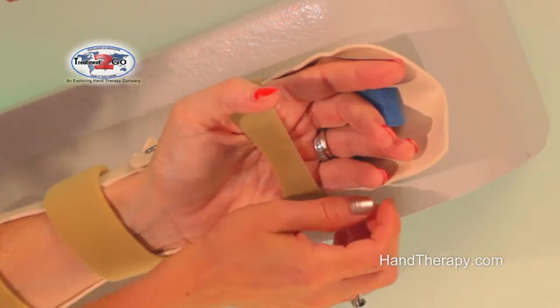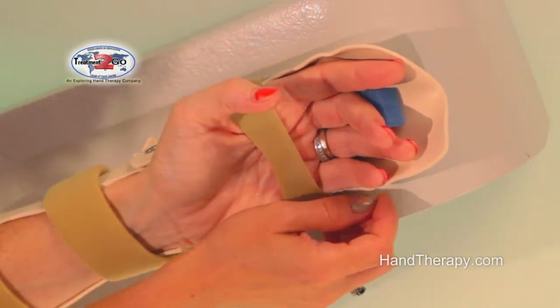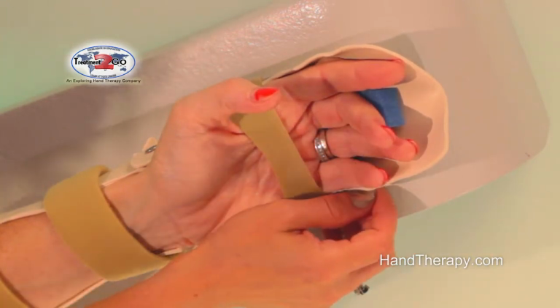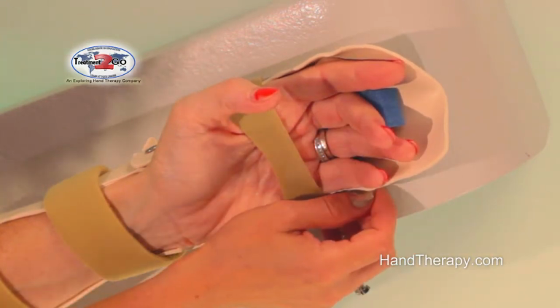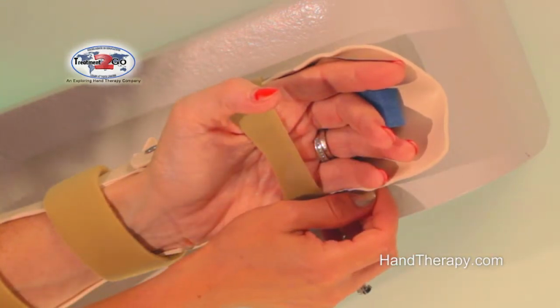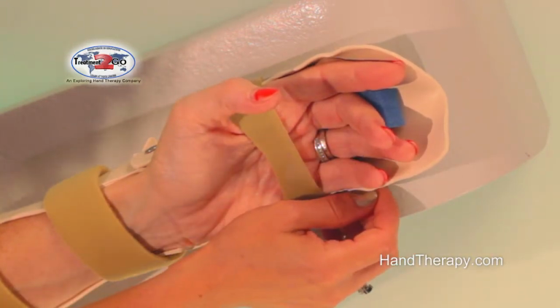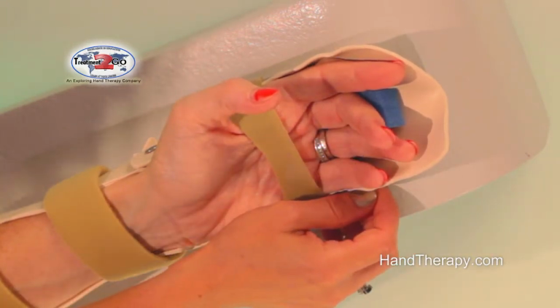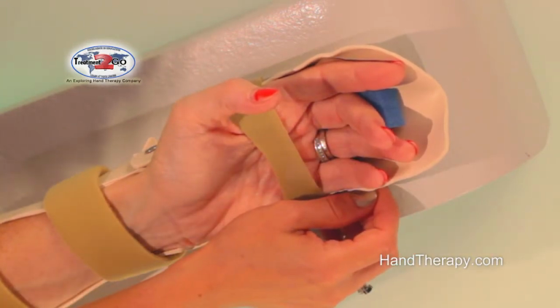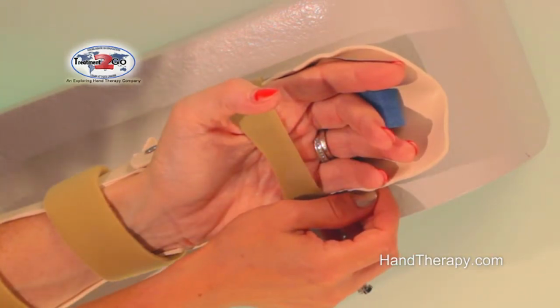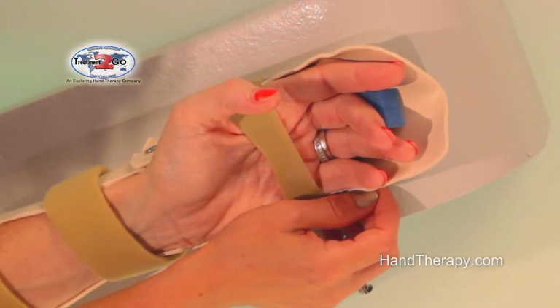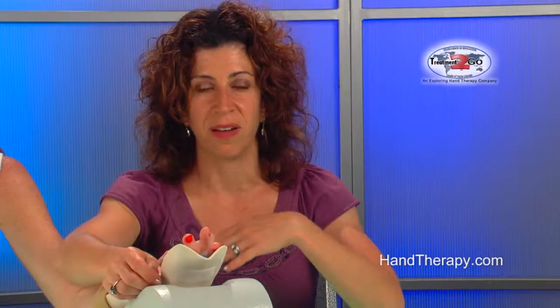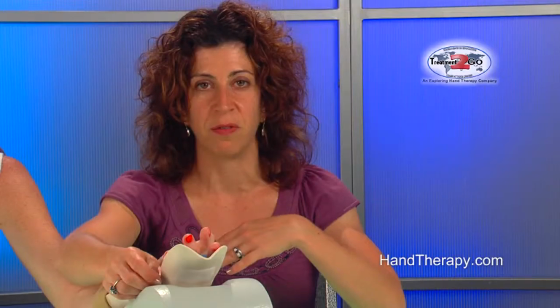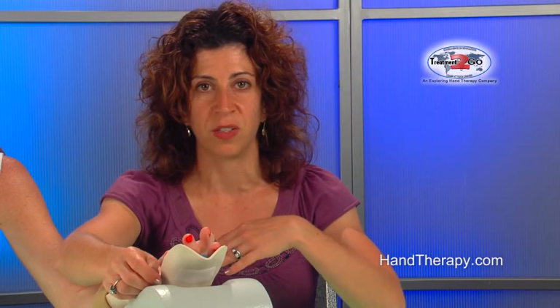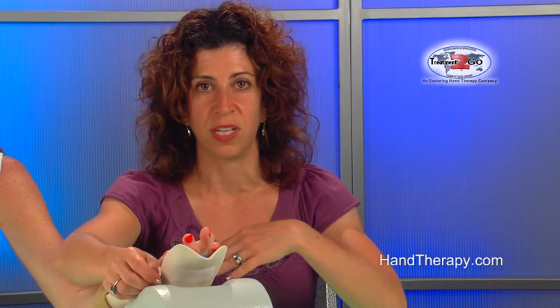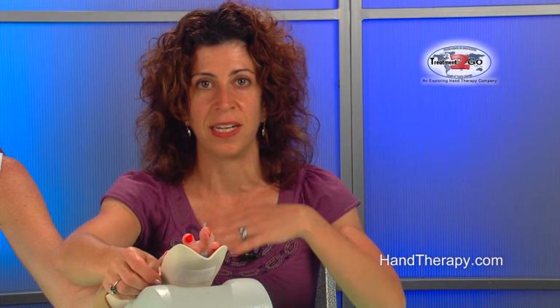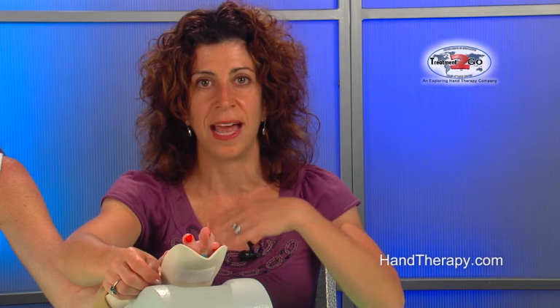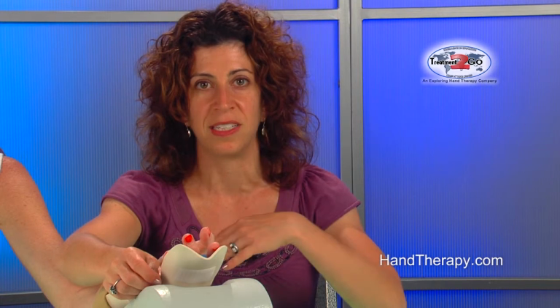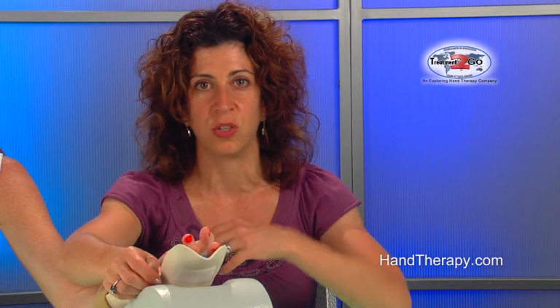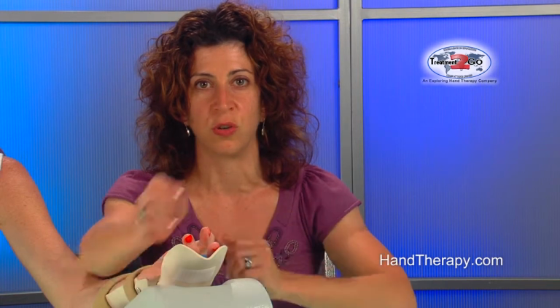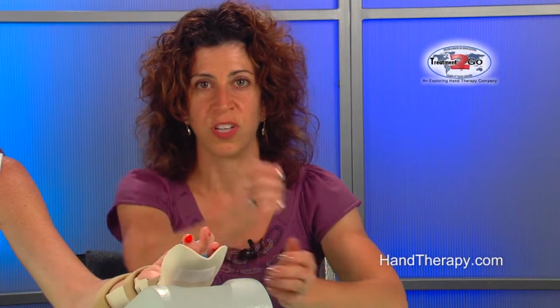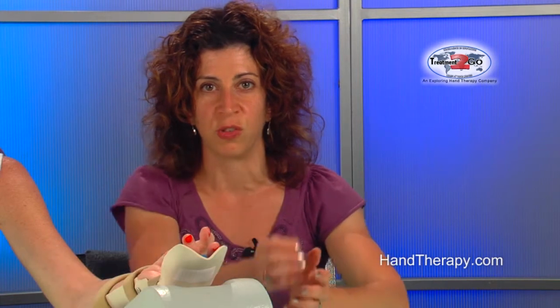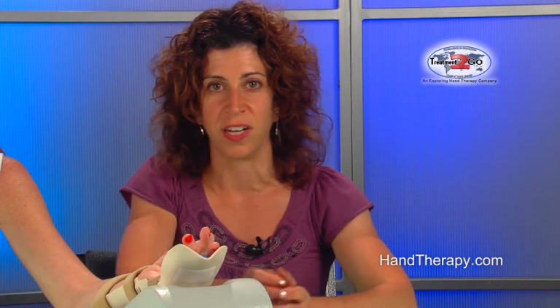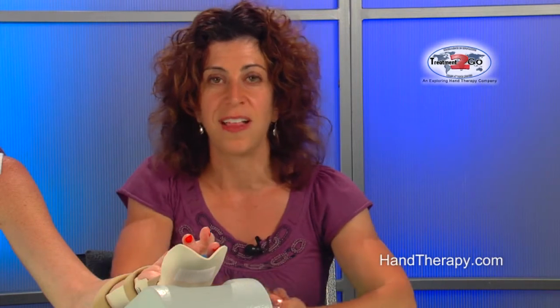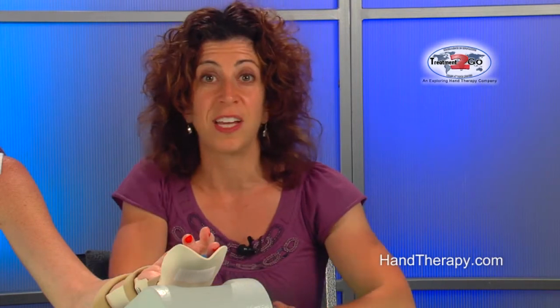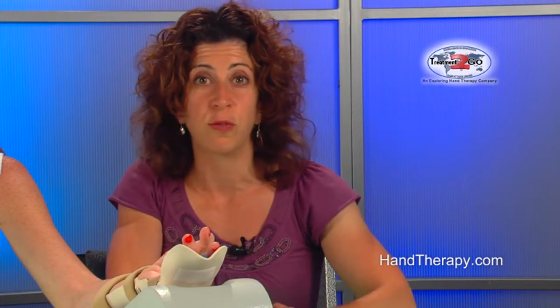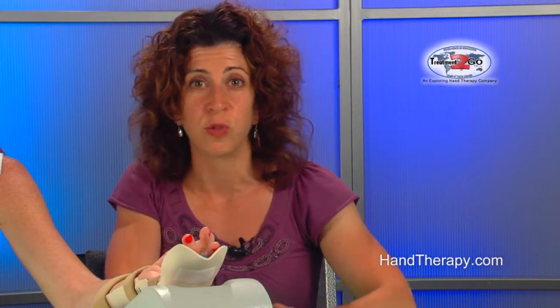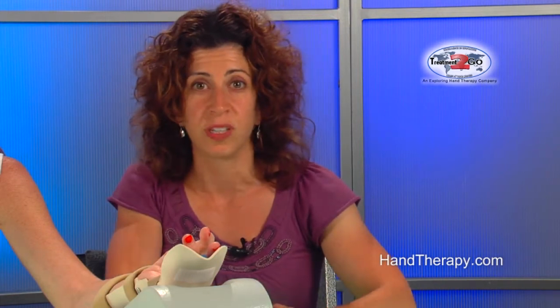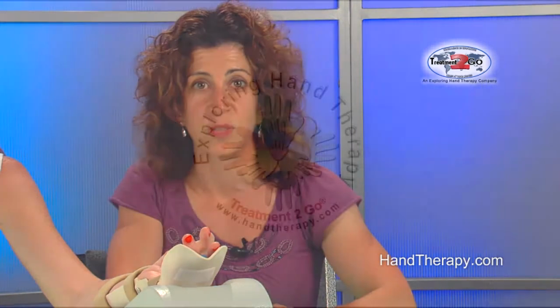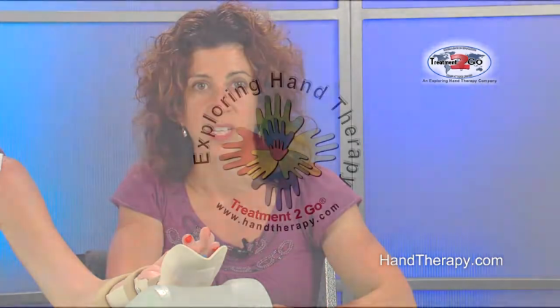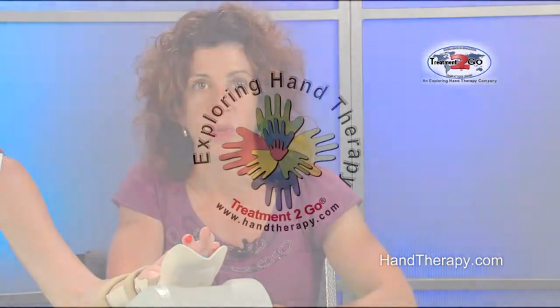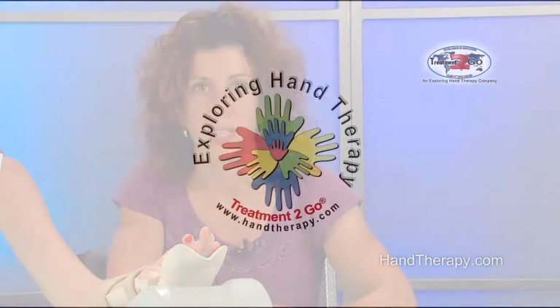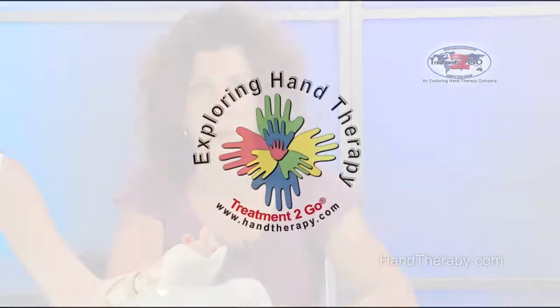That is how we protect the digital nerve when we have a flexor tendon and digital nerve injury. Thank you for joining us for today's quick tip.